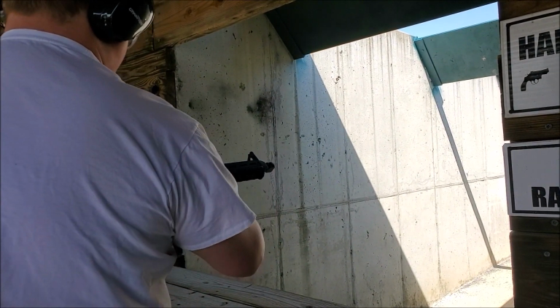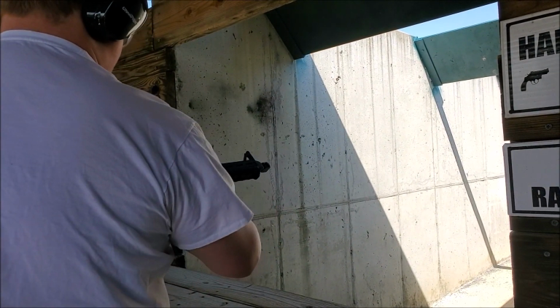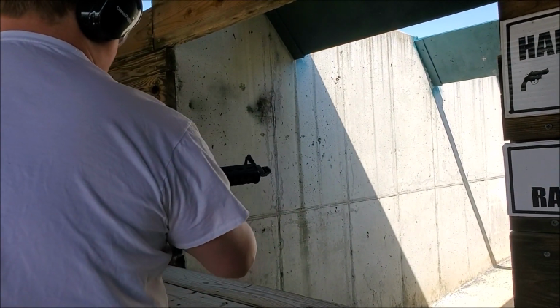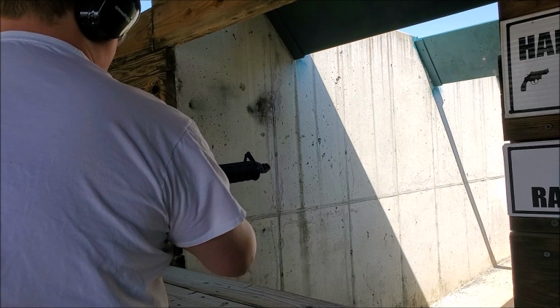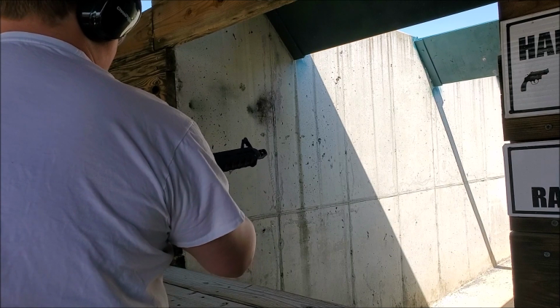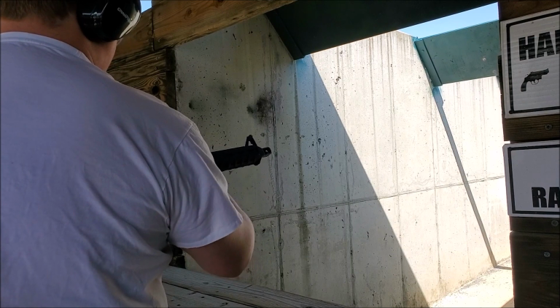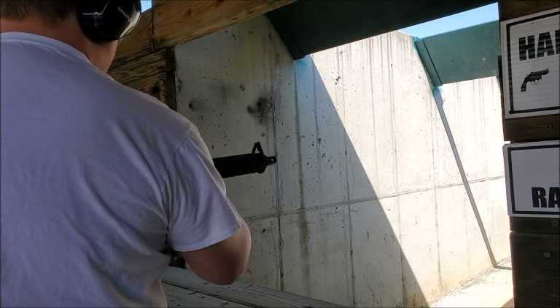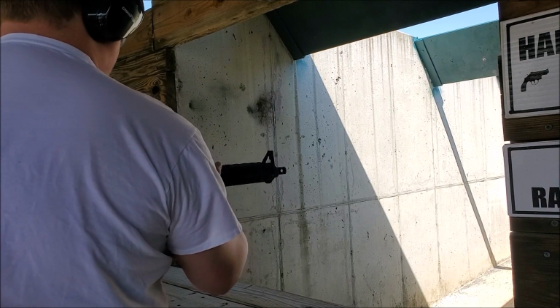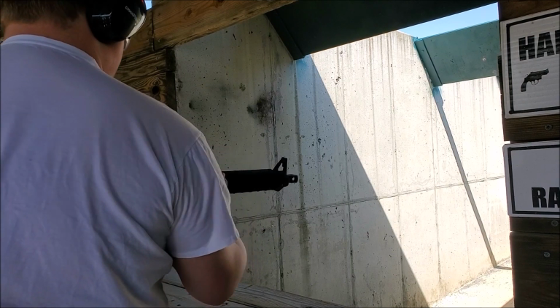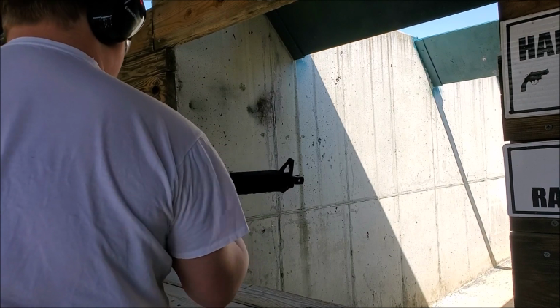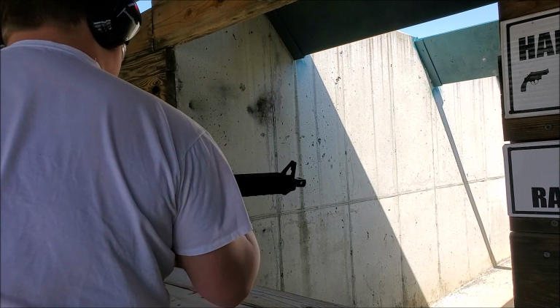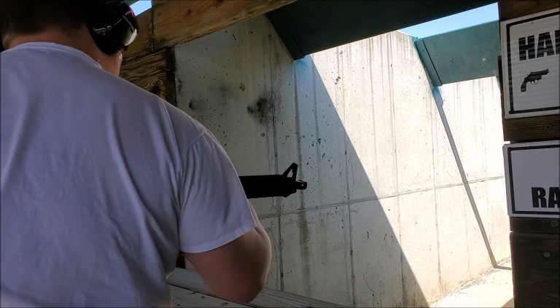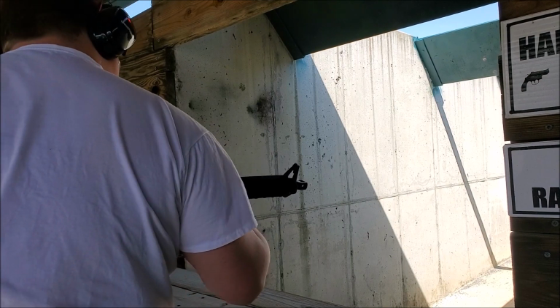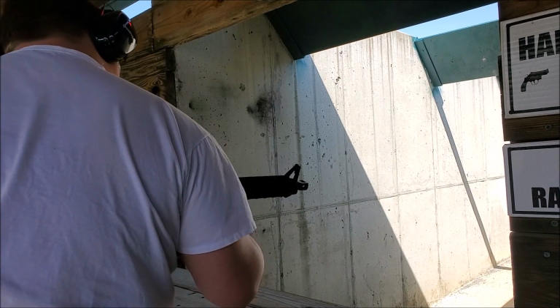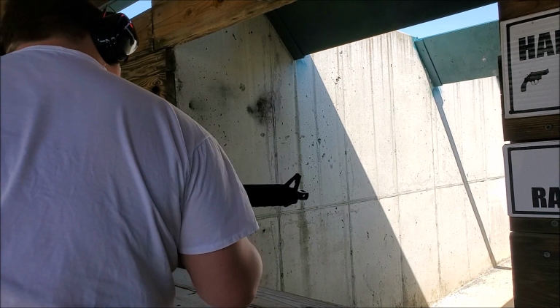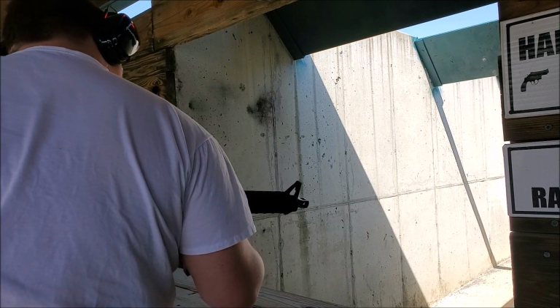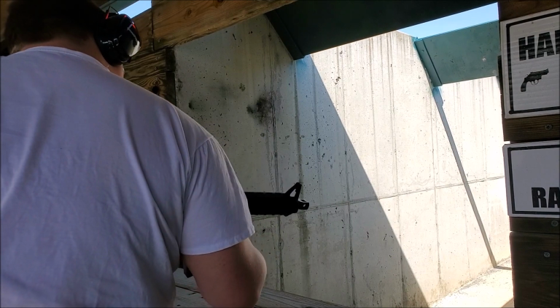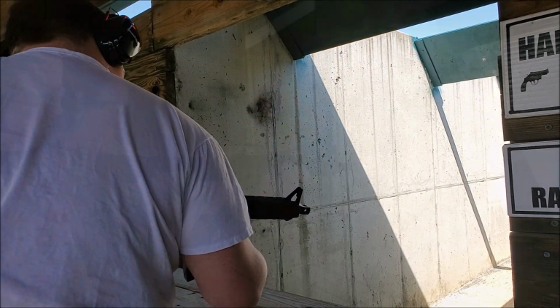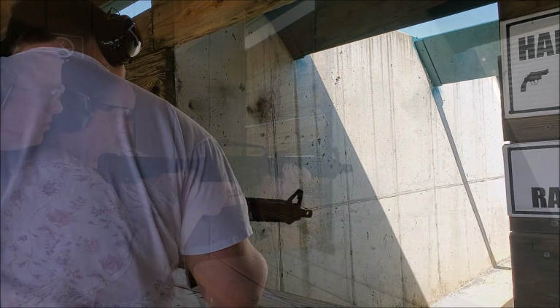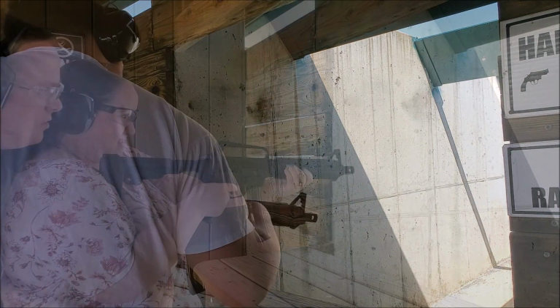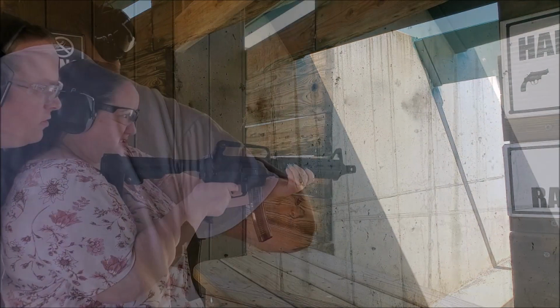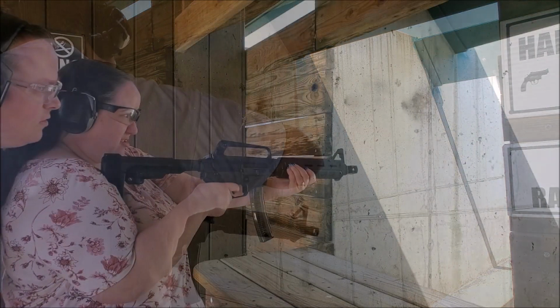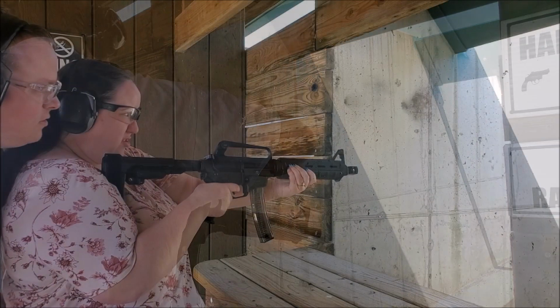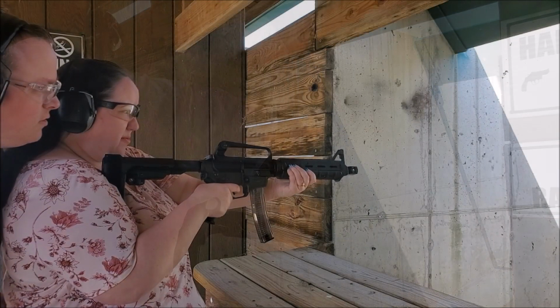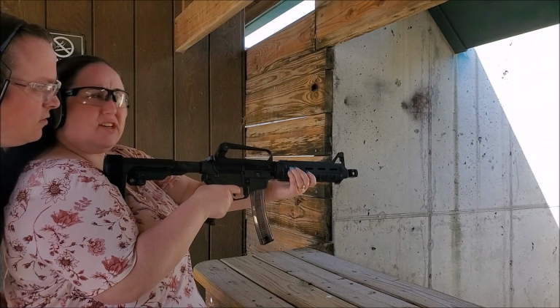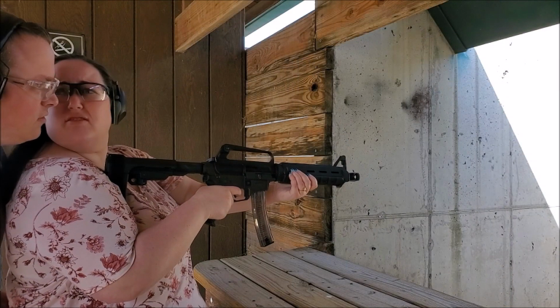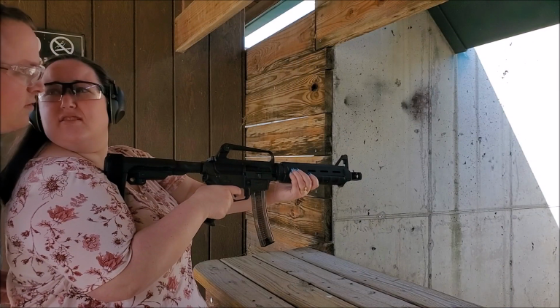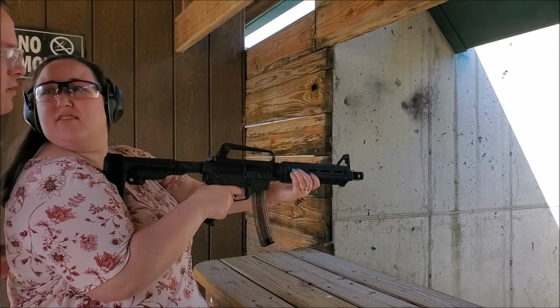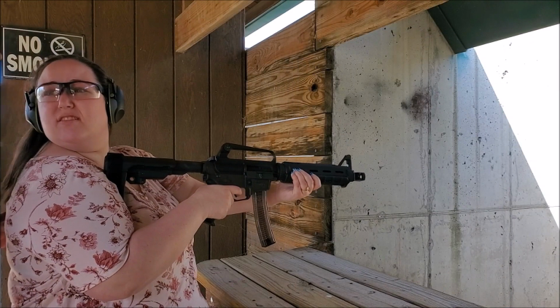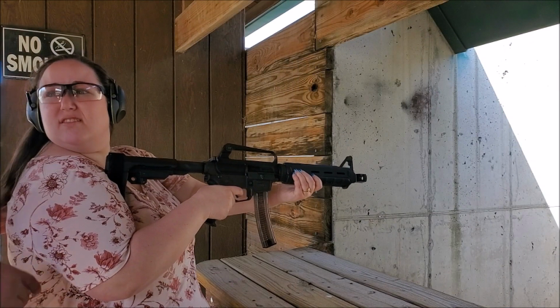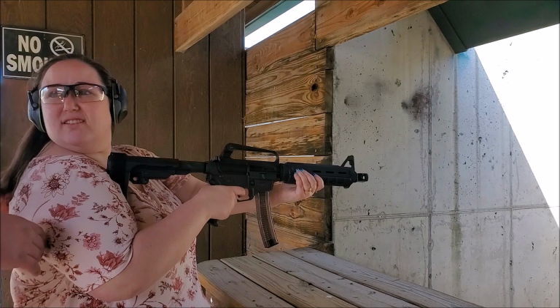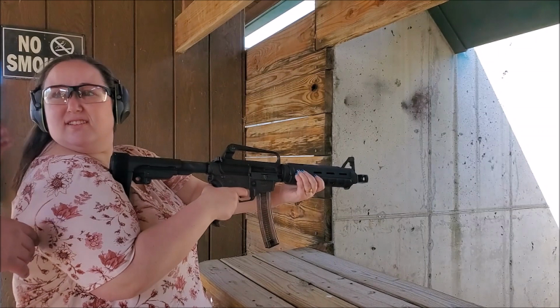That's like eighty dollars worth of nine mil at today's prices. Do a double tap — do a quick two.